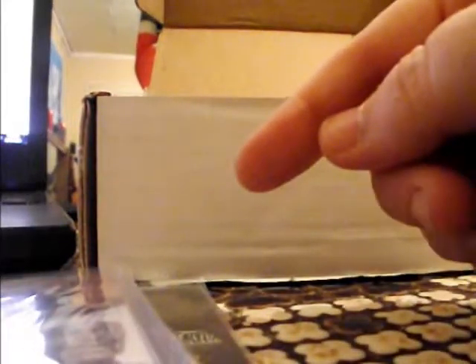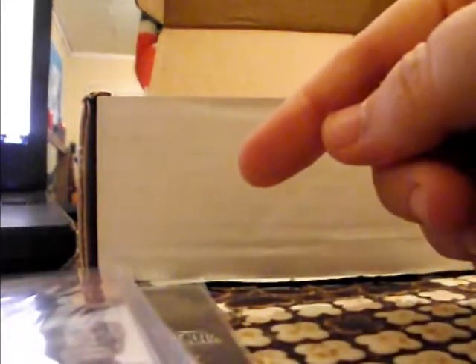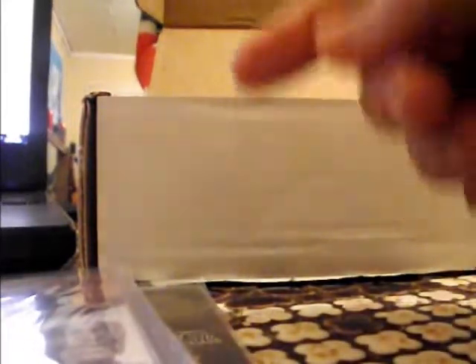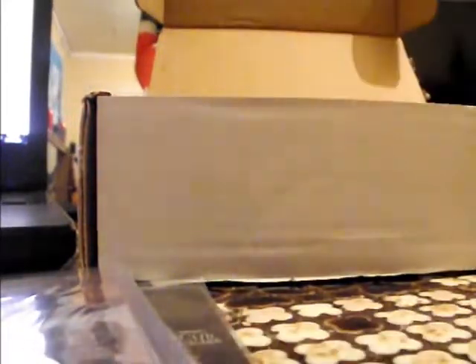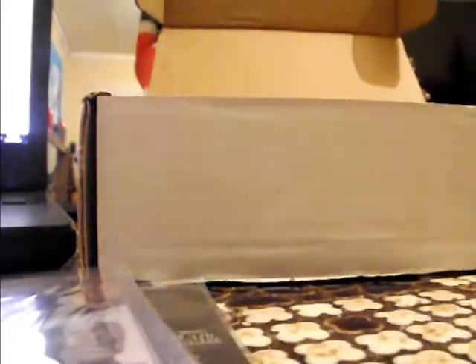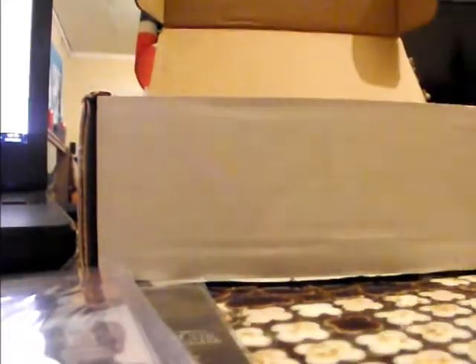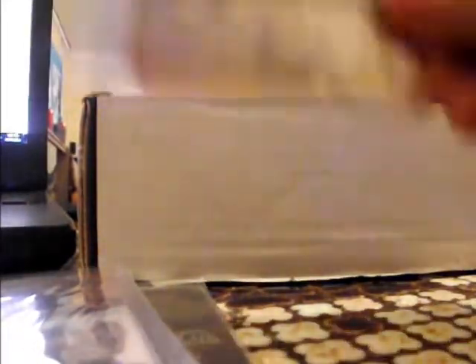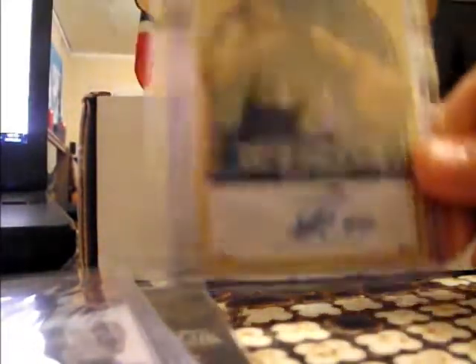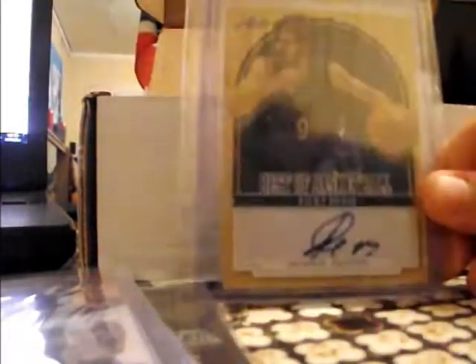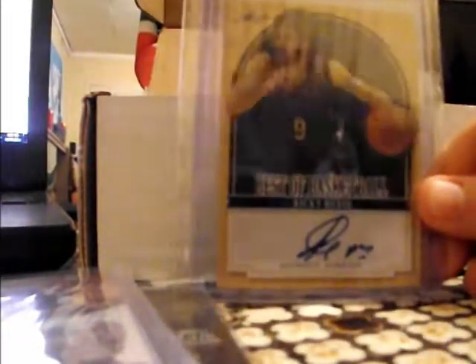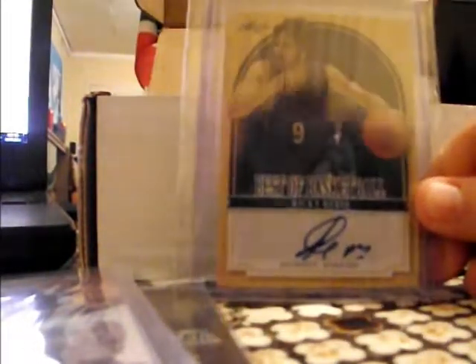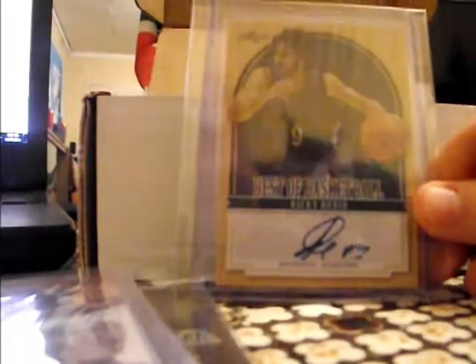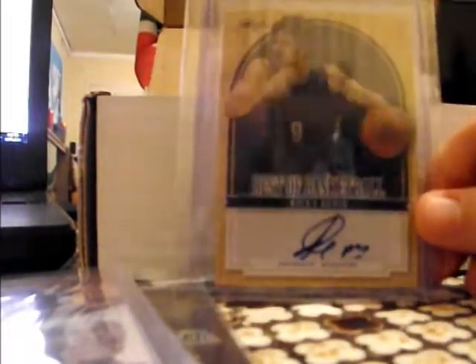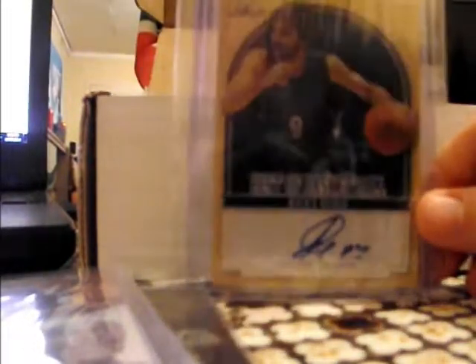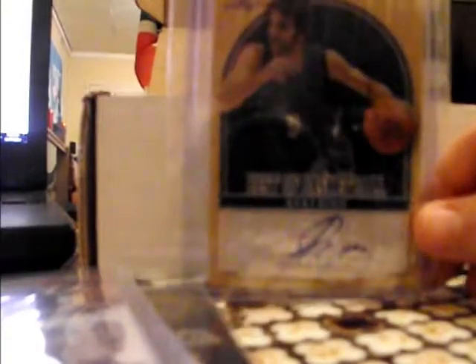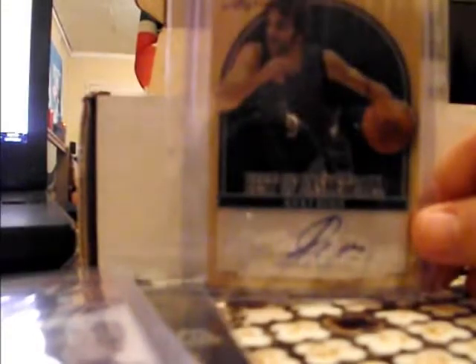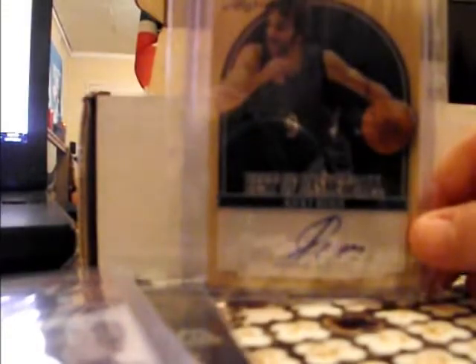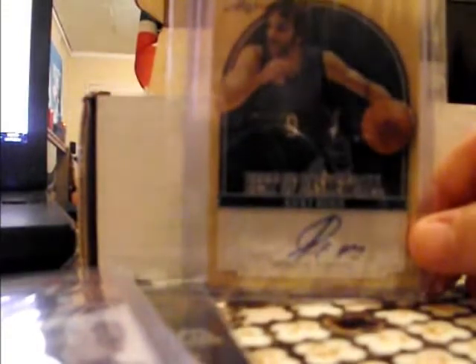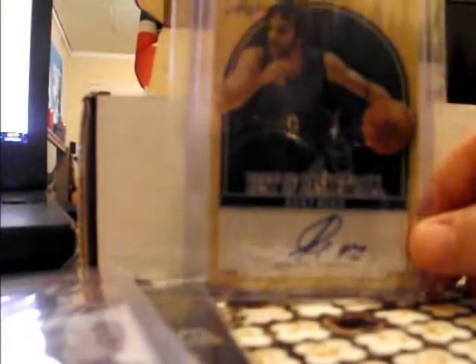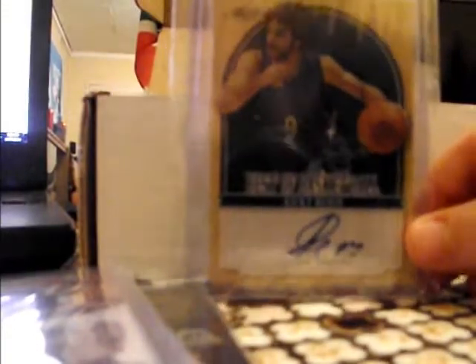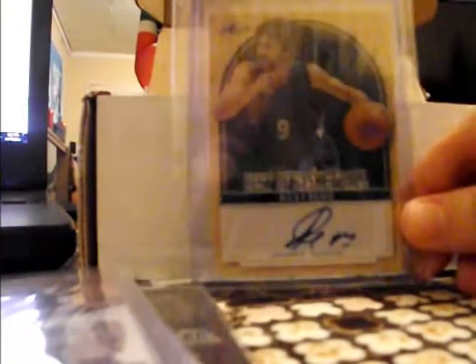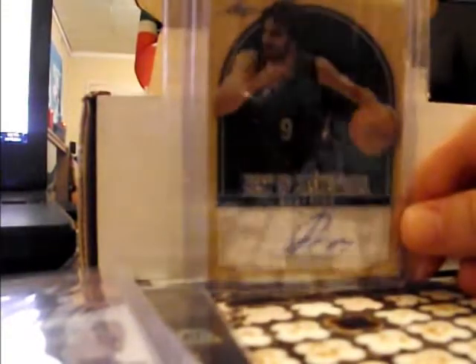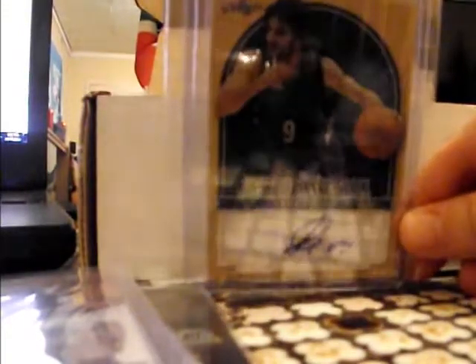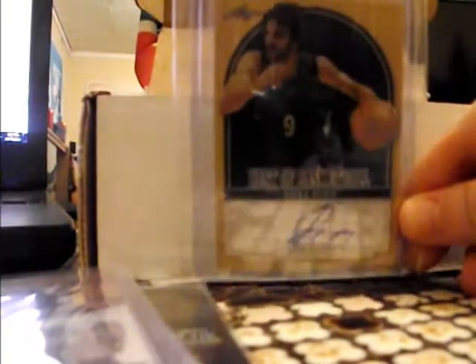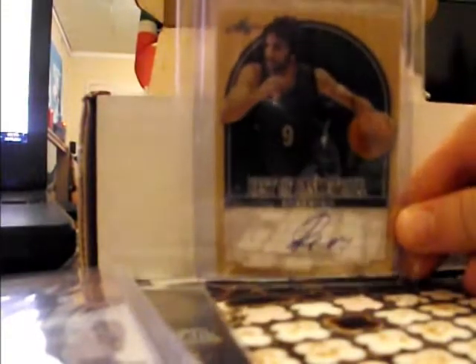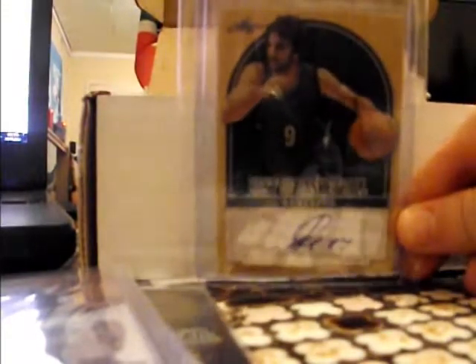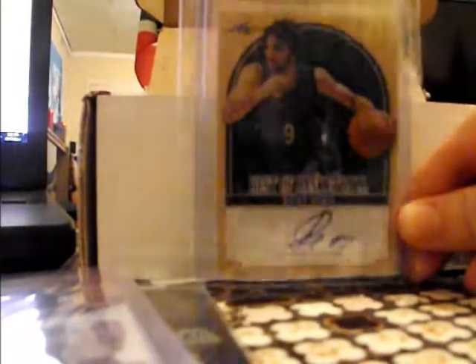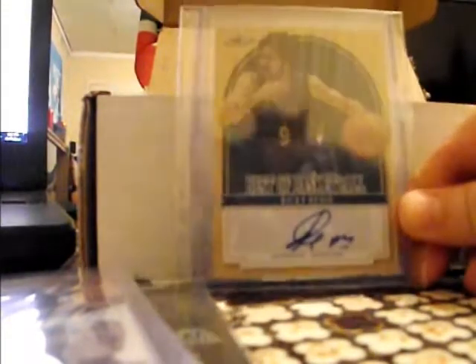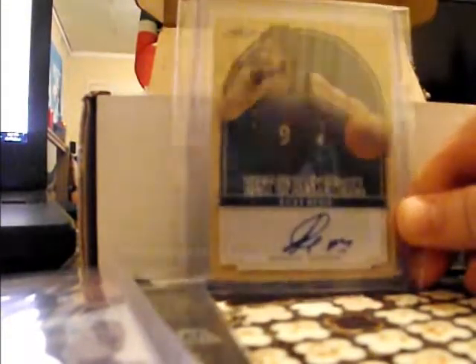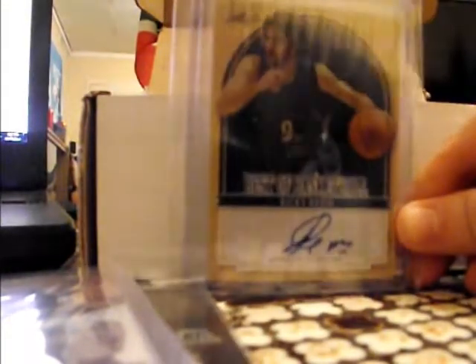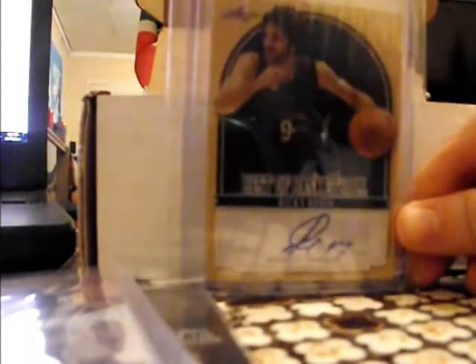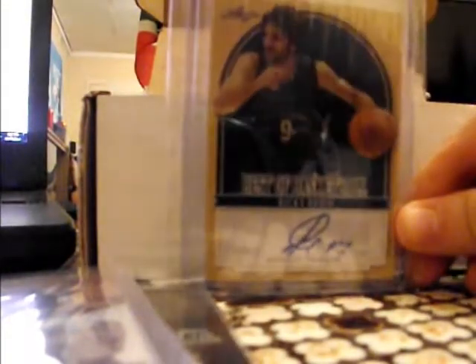We've also got my second Ricky Rubio auto, because I'm still keeping a few Rubio cards — I love Ricky.